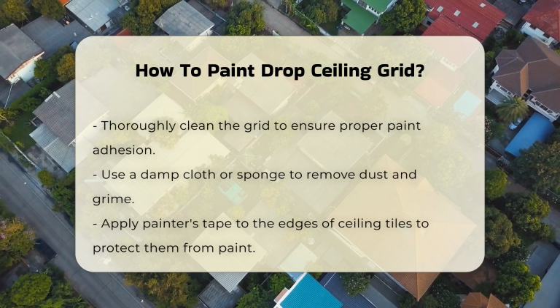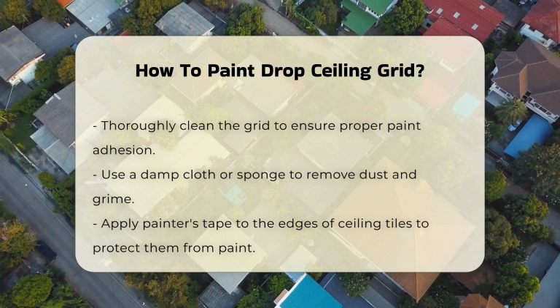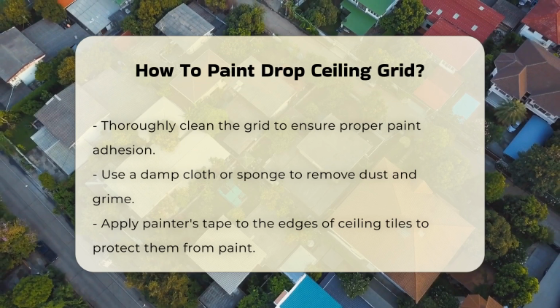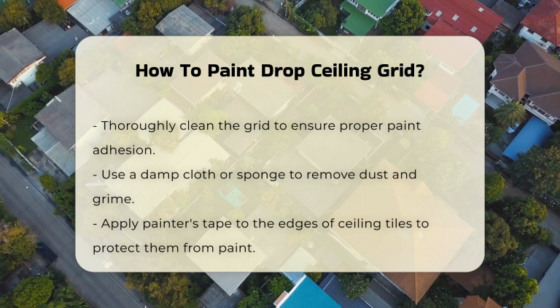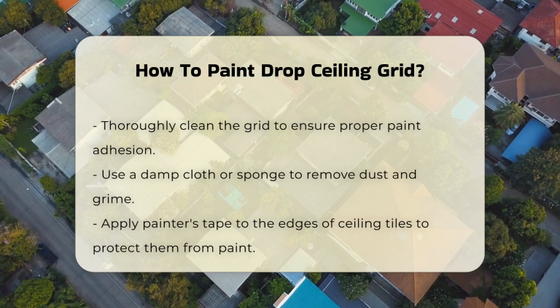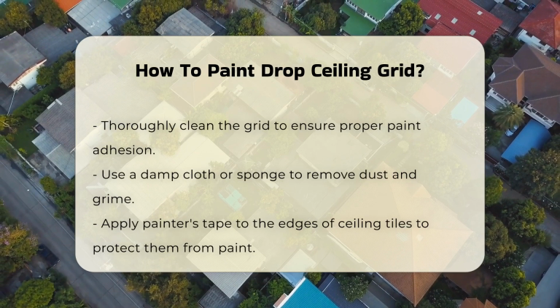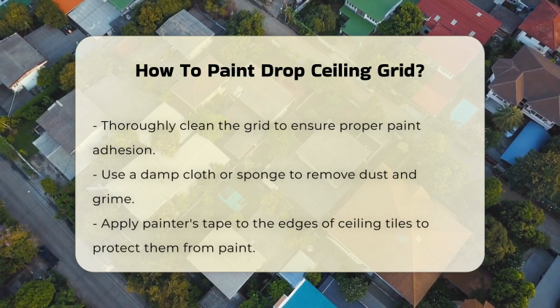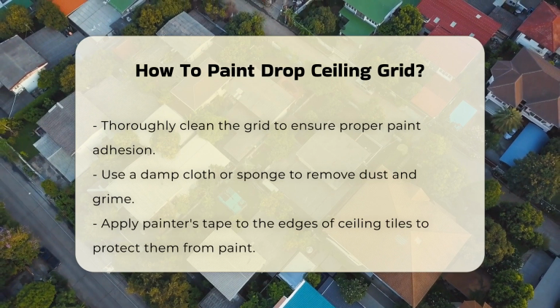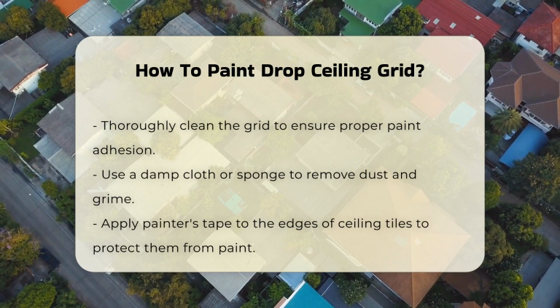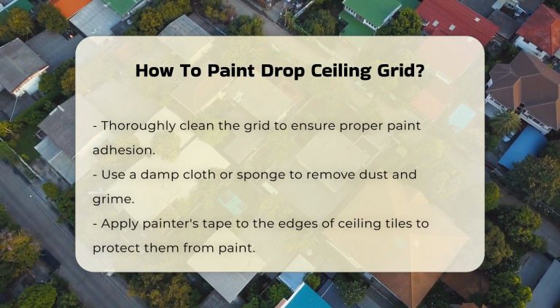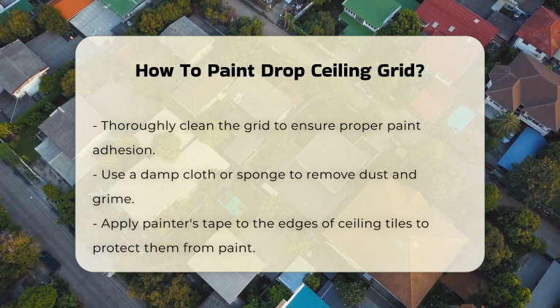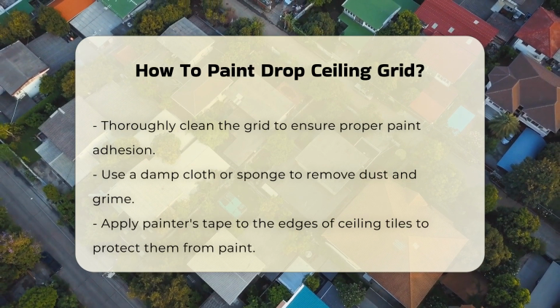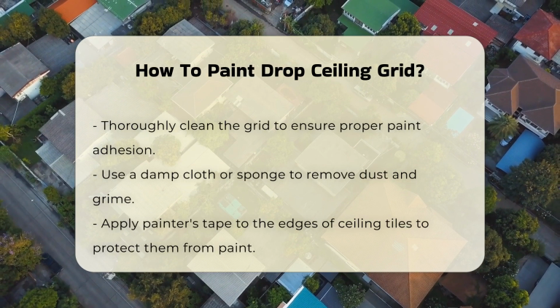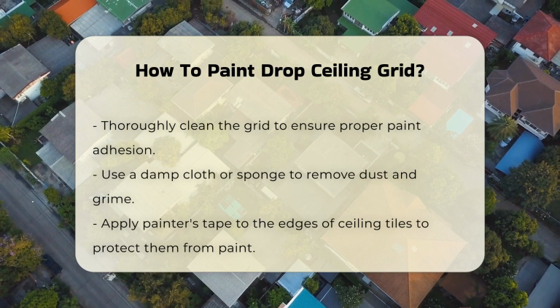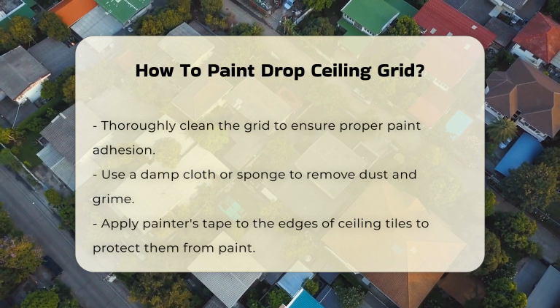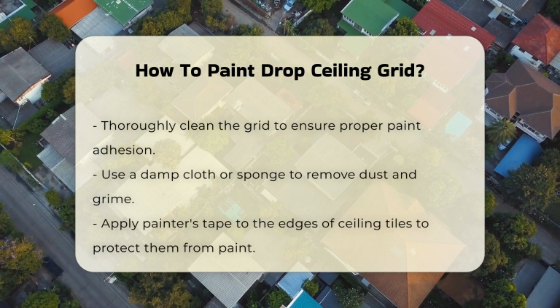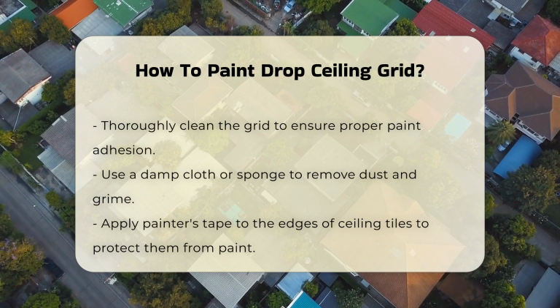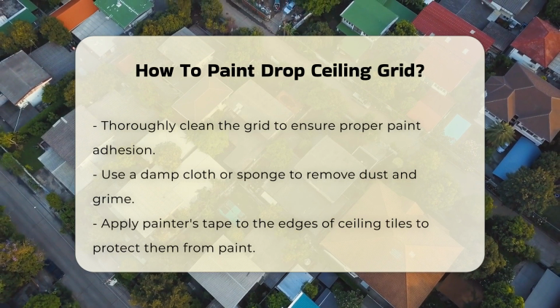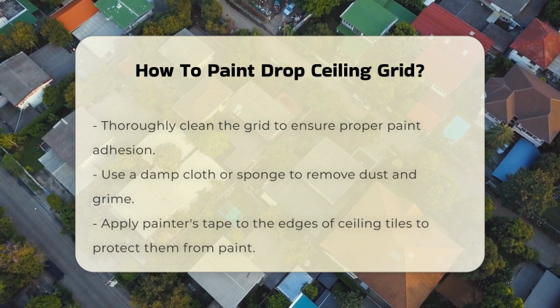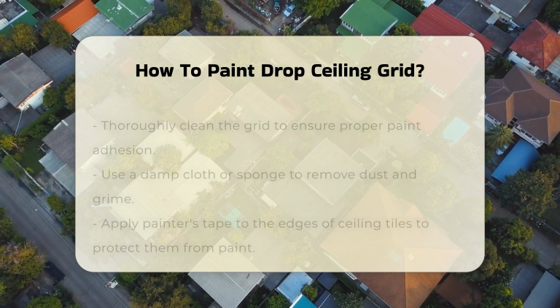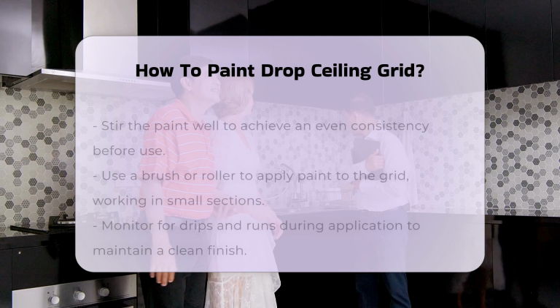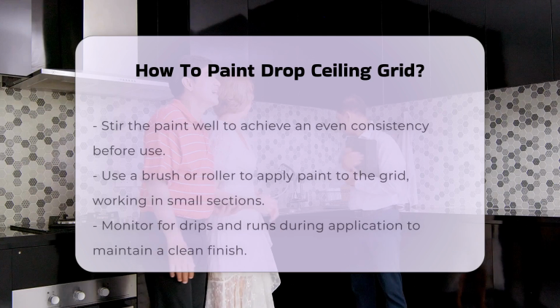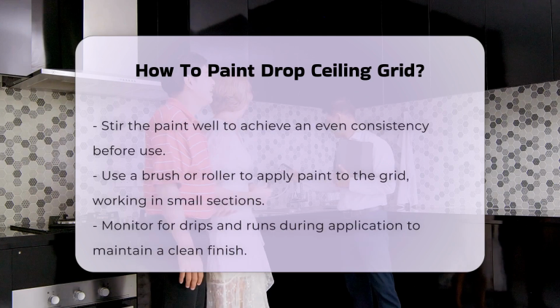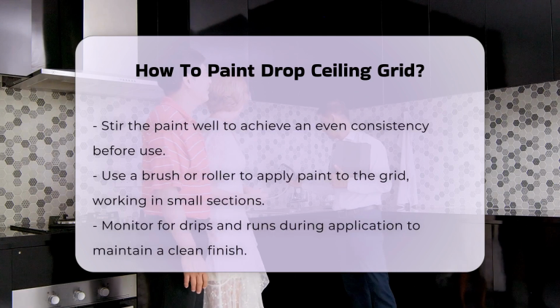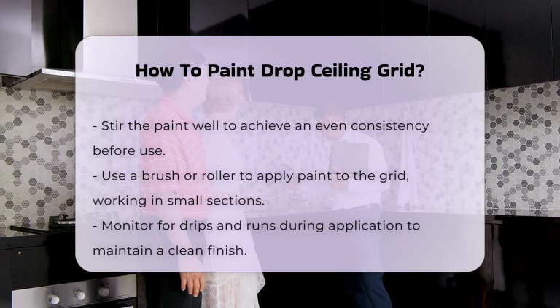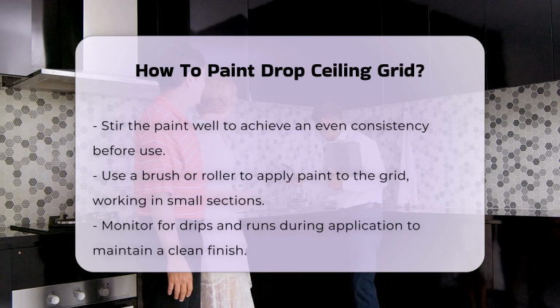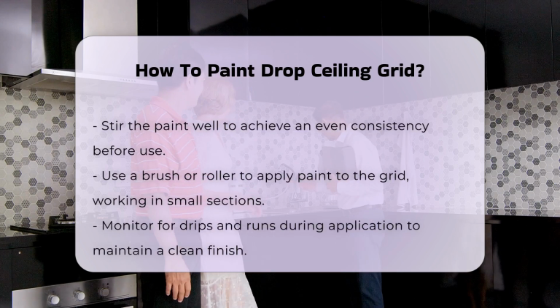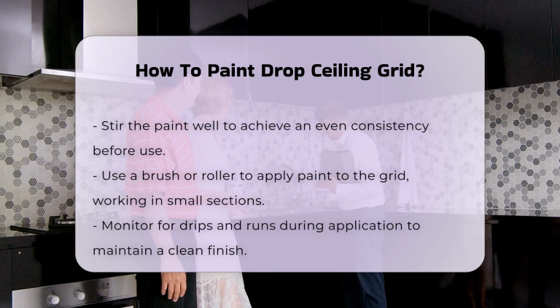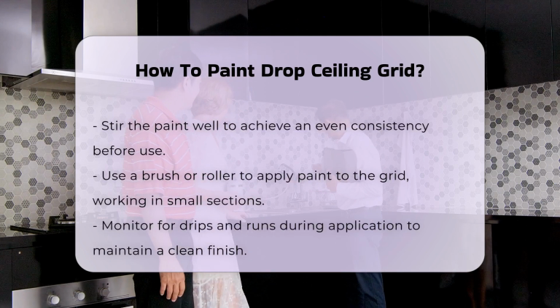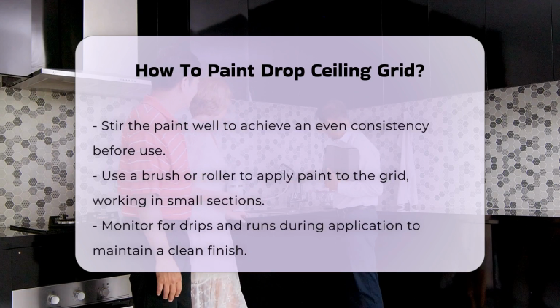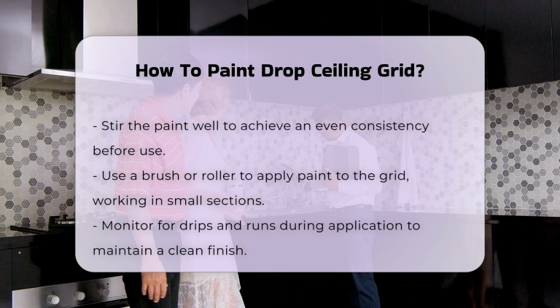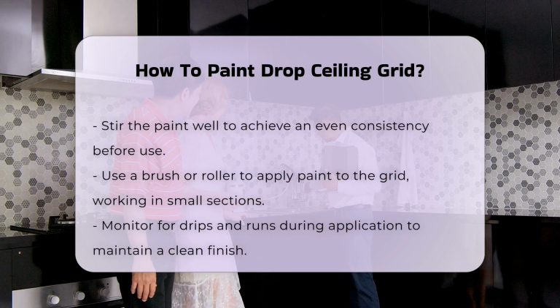Once the grid is clean, apply painter's tape to the edges of the ceiling tiles. This will help prevent paint from getting on the tiles.